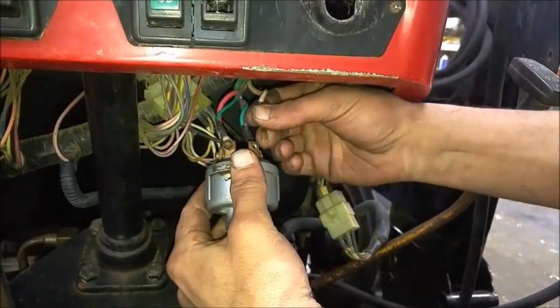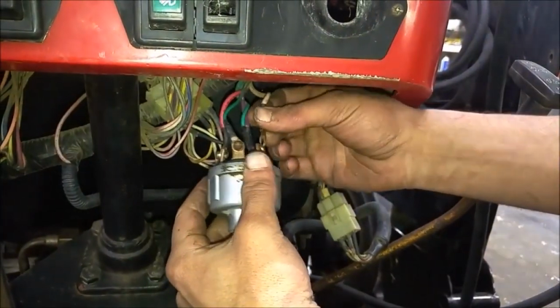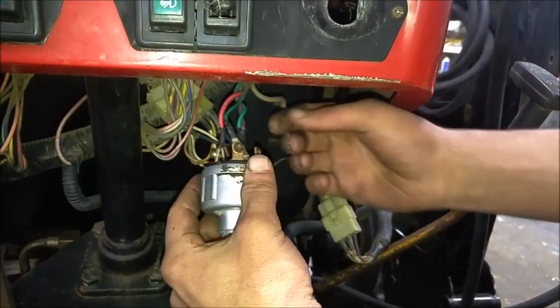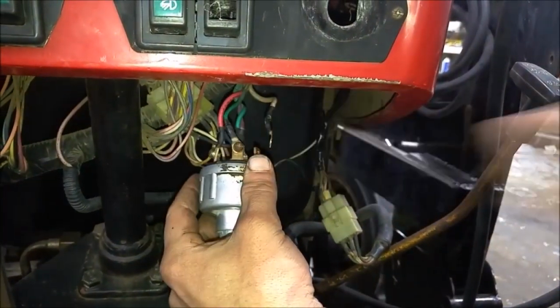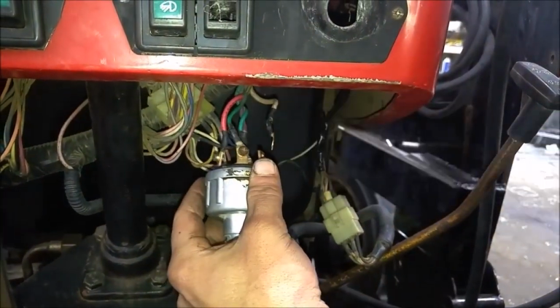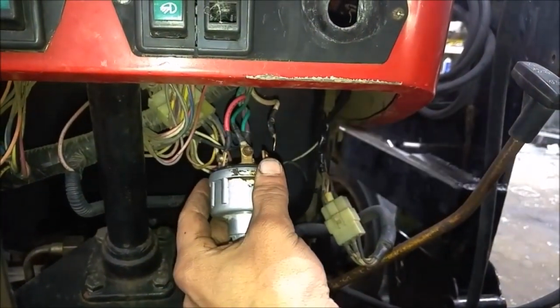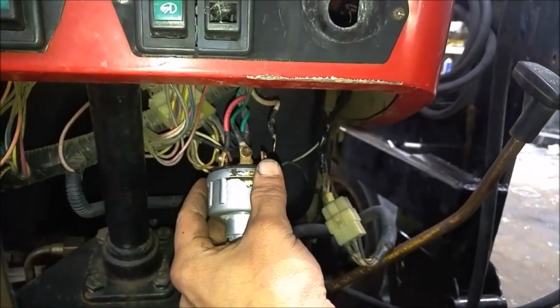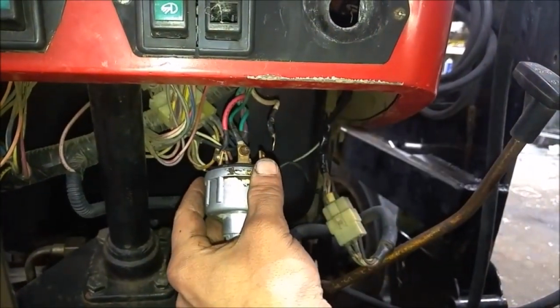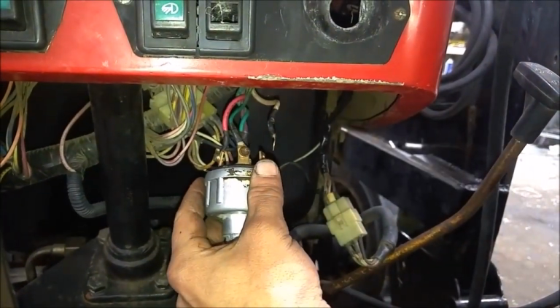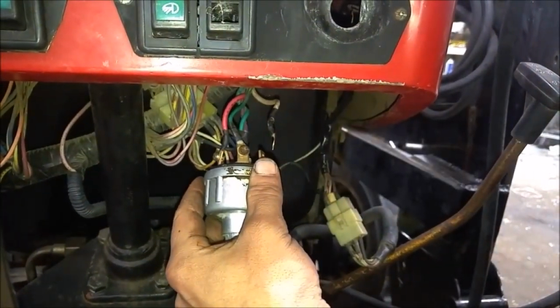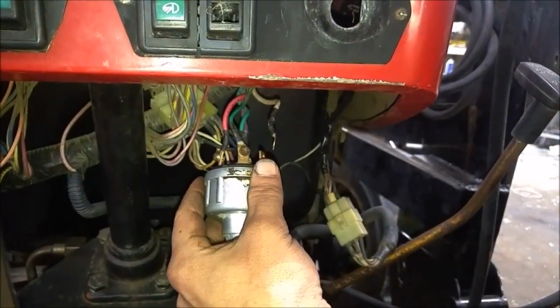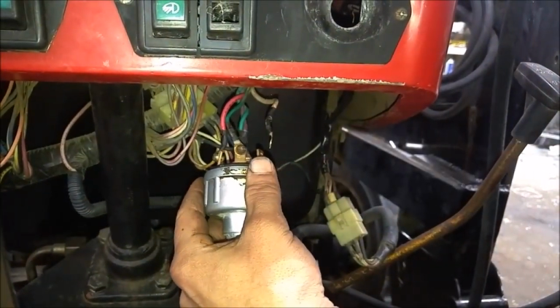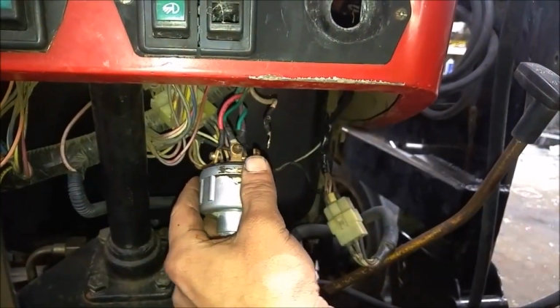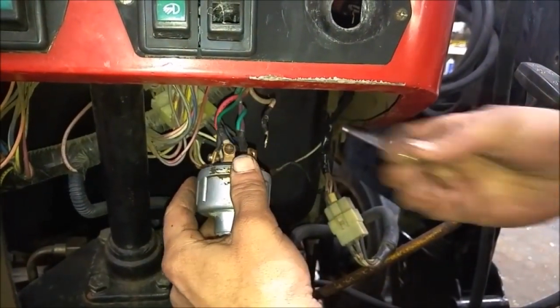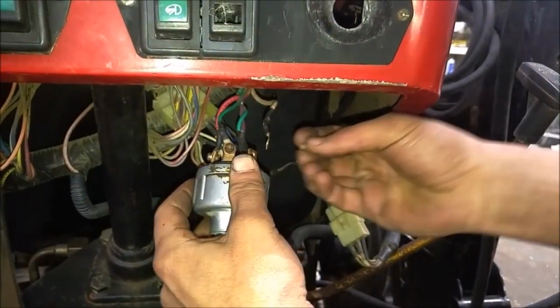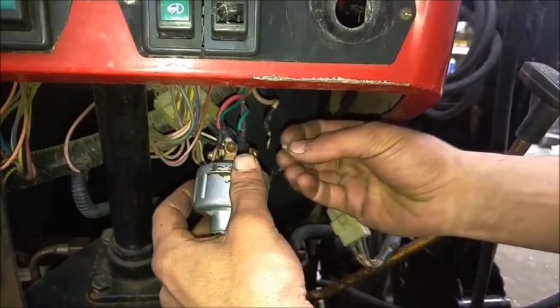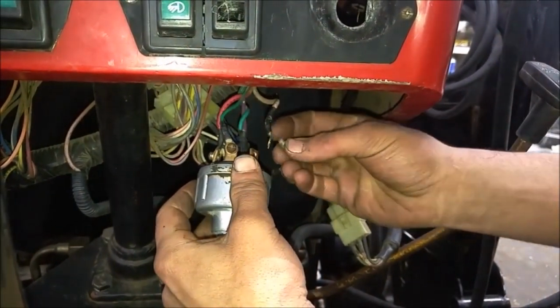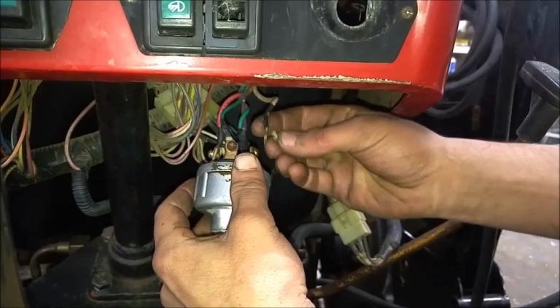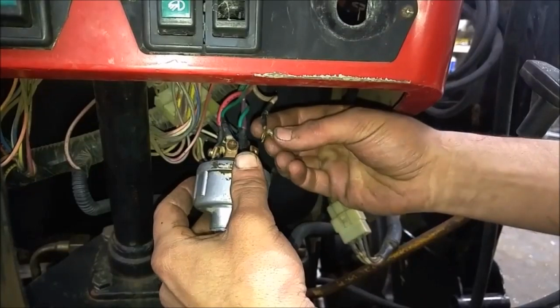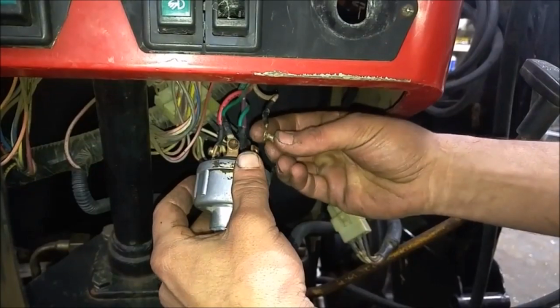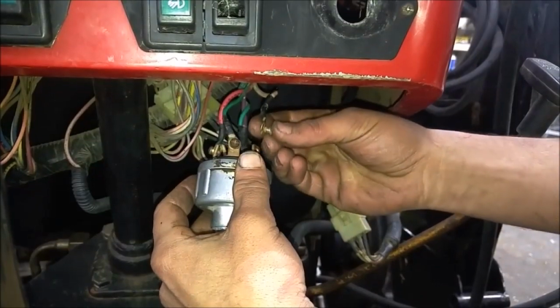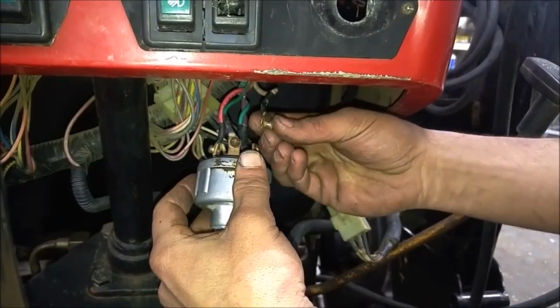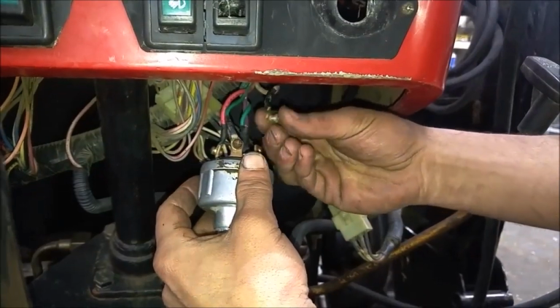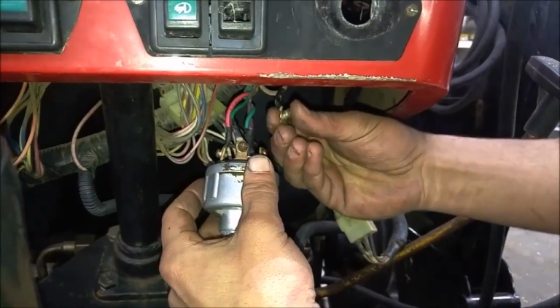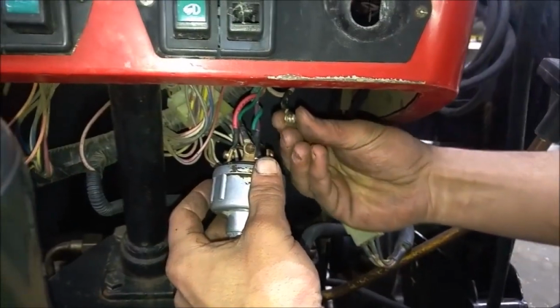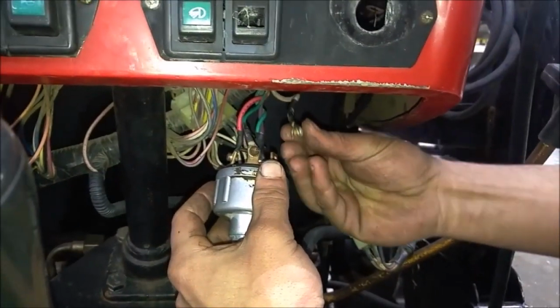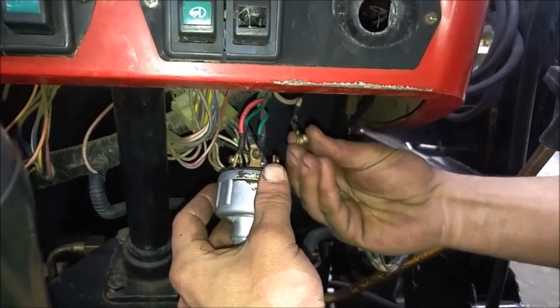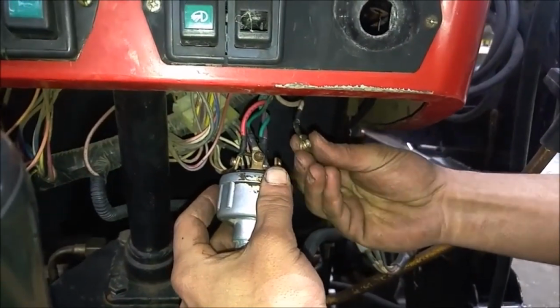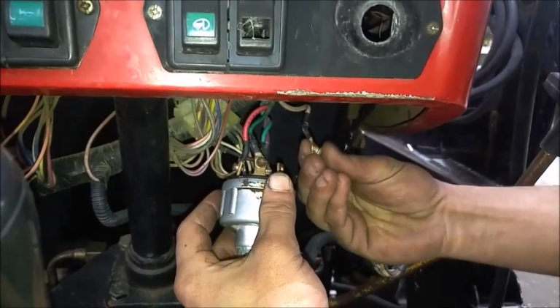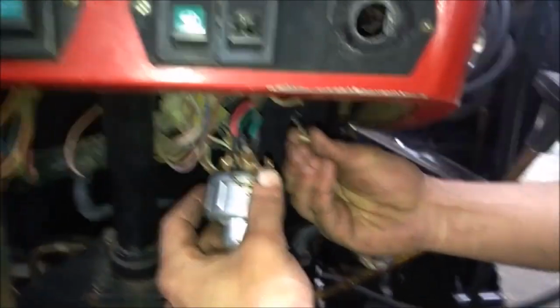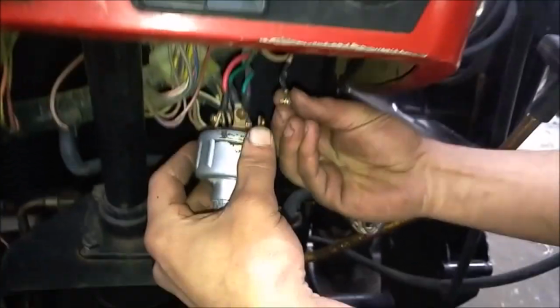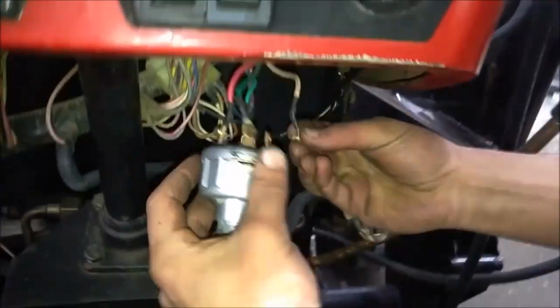Now we'll install the white wire on the number four post and this one is for the starter.